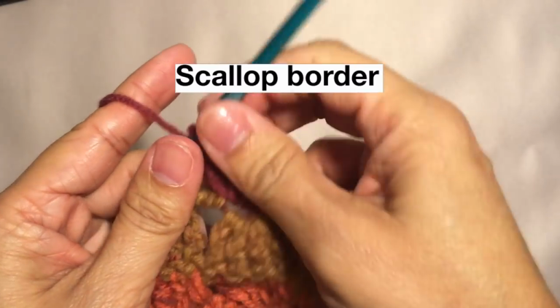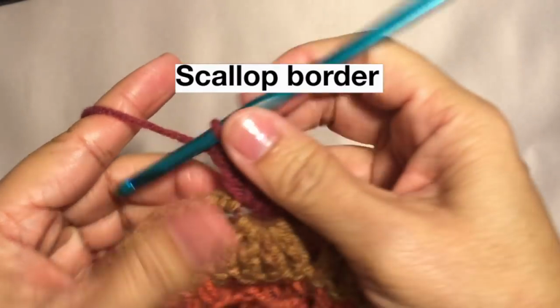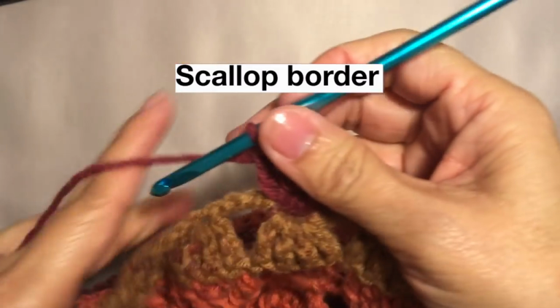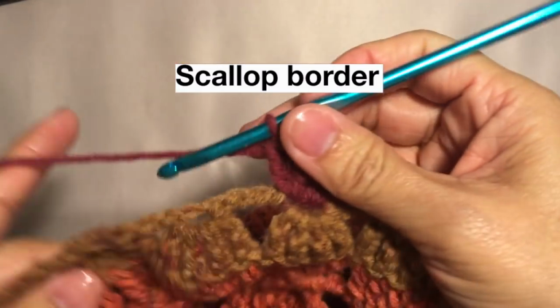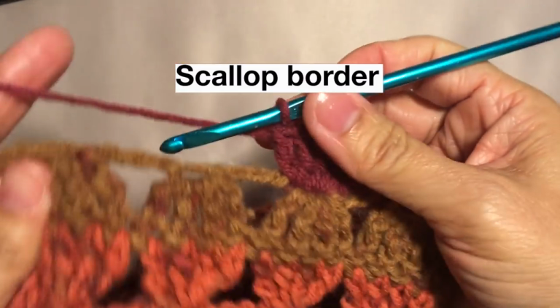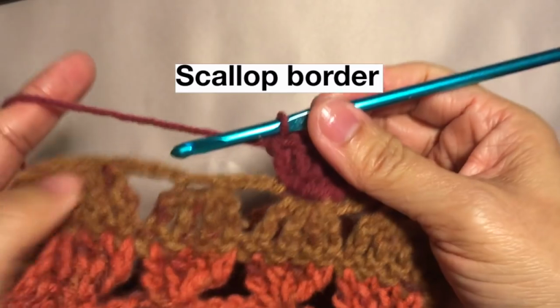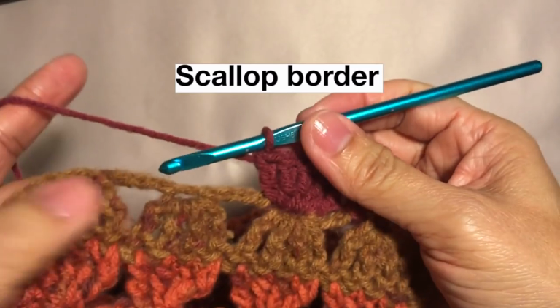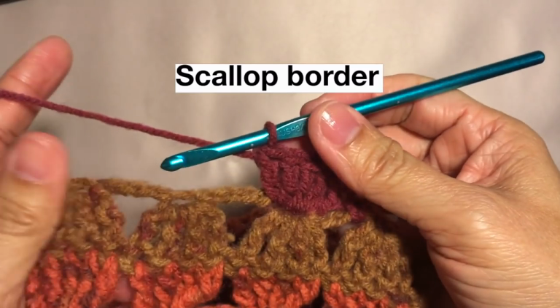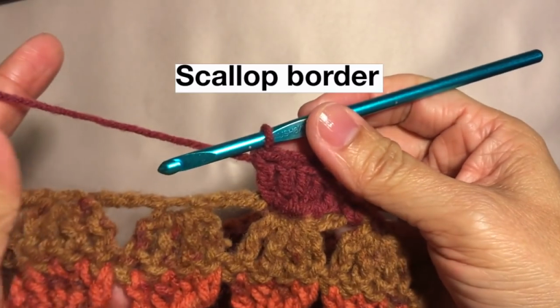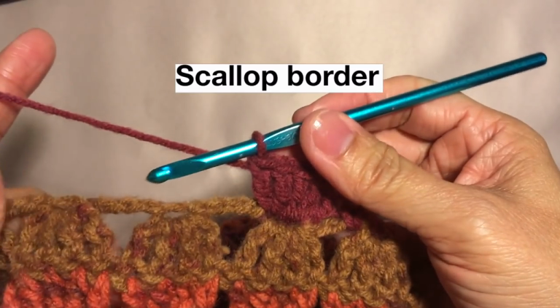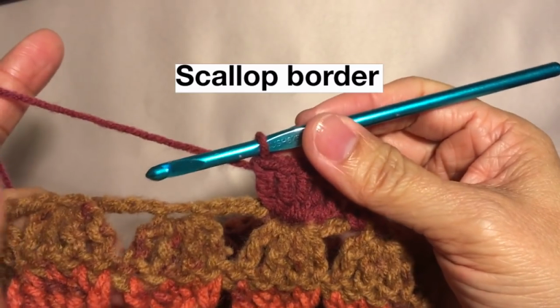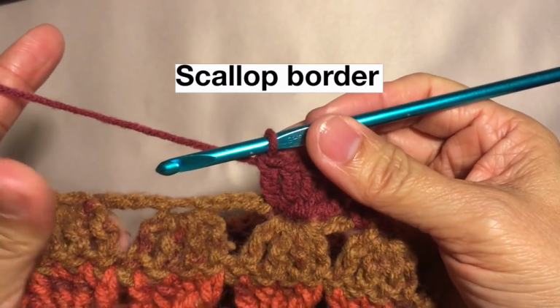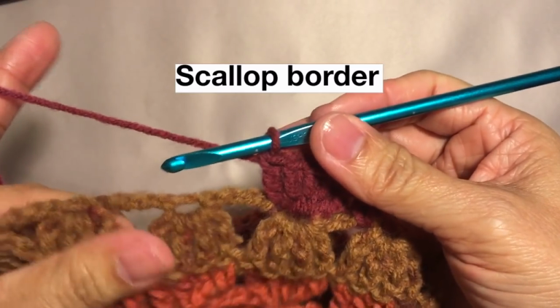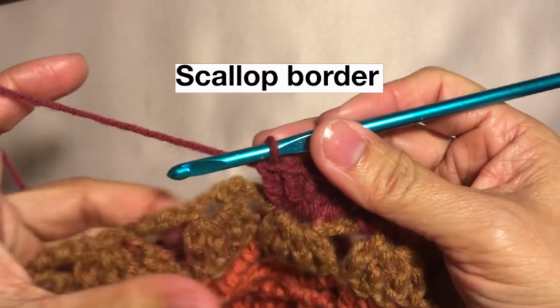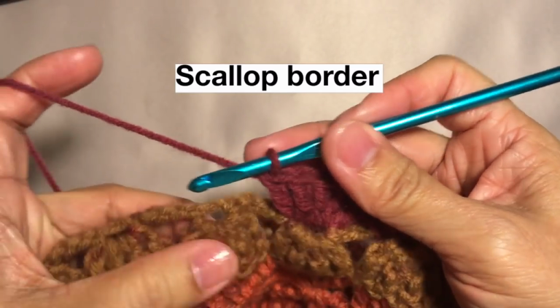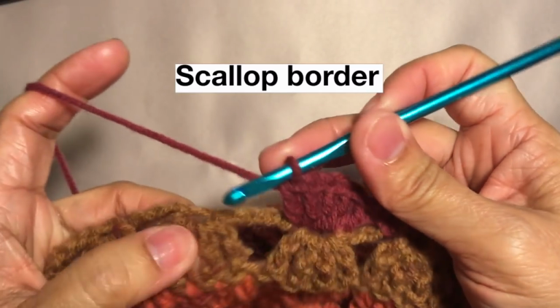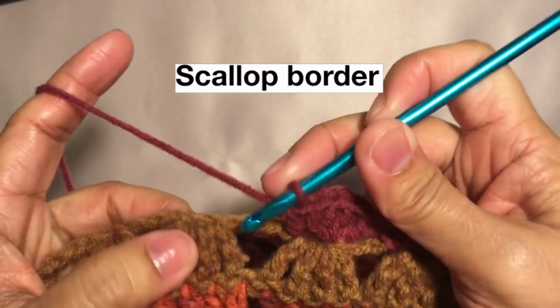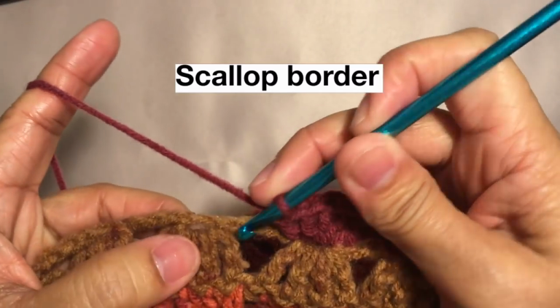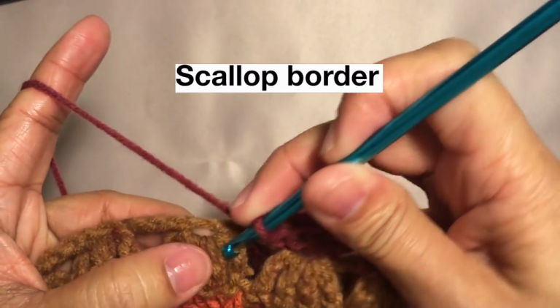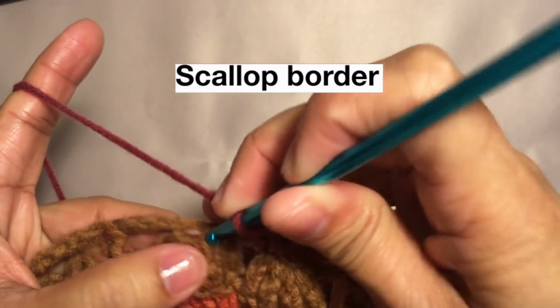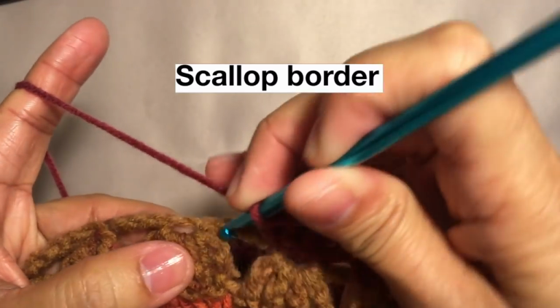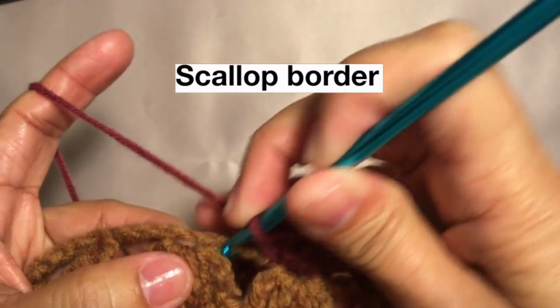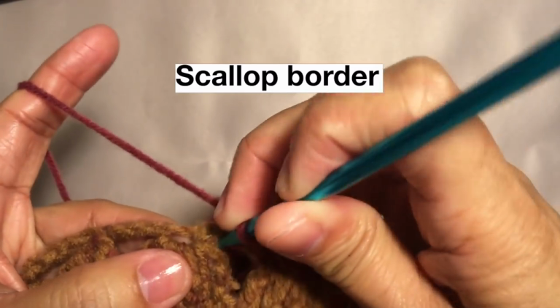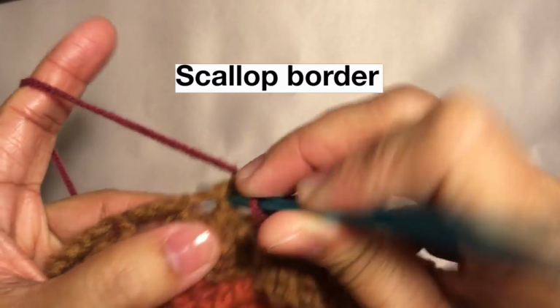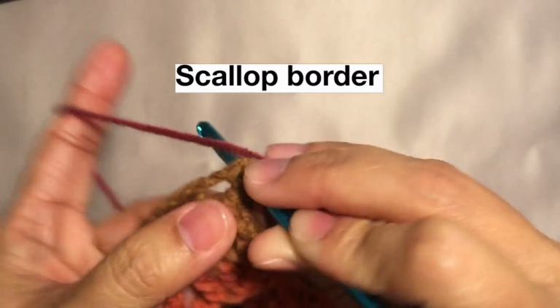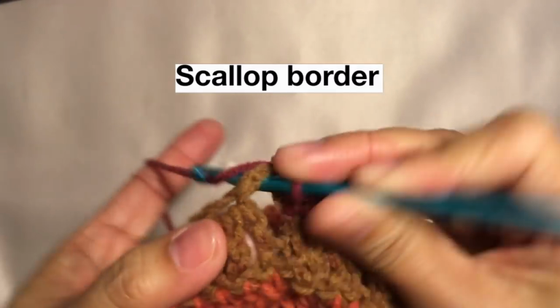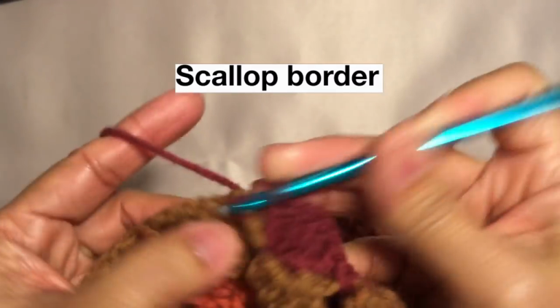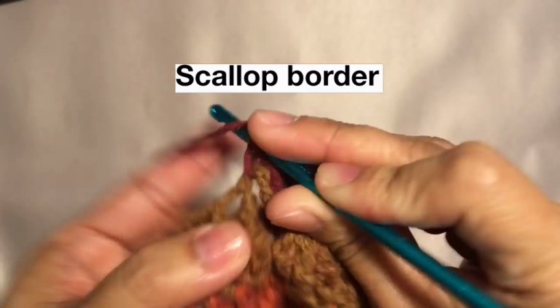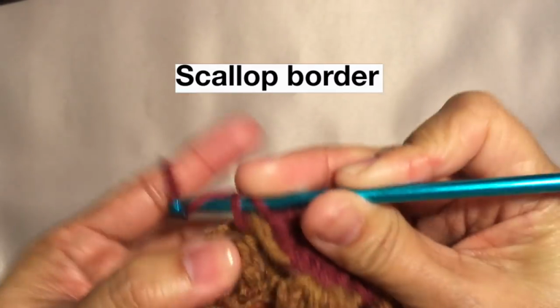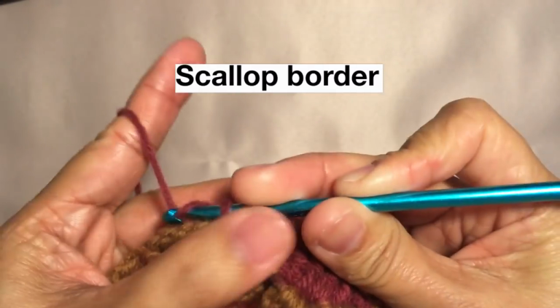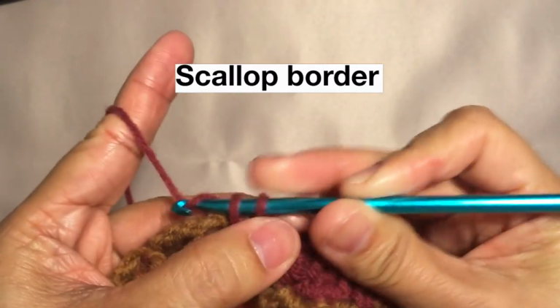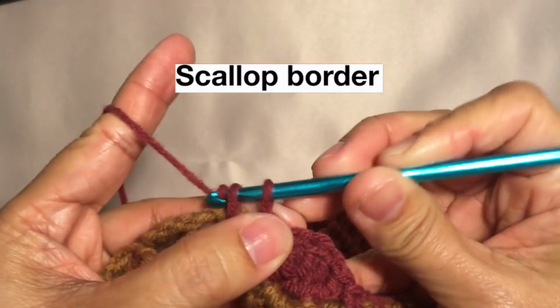Repeat this pattern across. I'll be cutting off the video and I'll be back to show you how to do the corner.